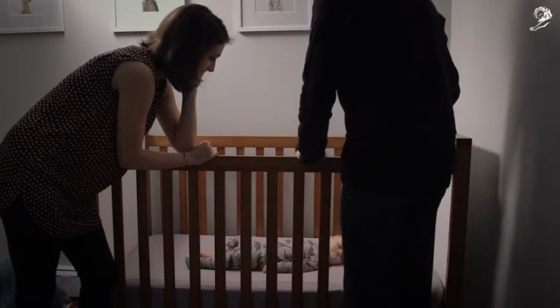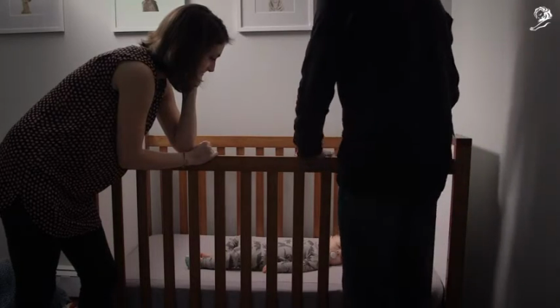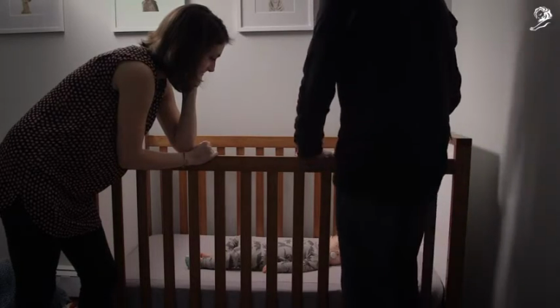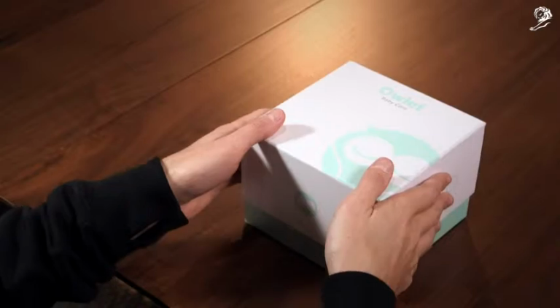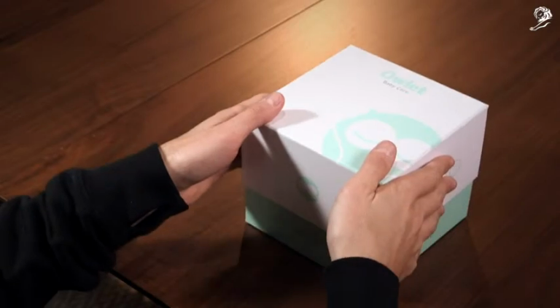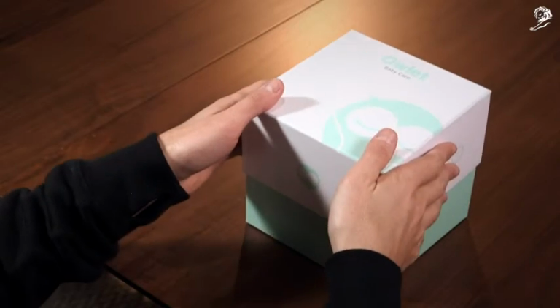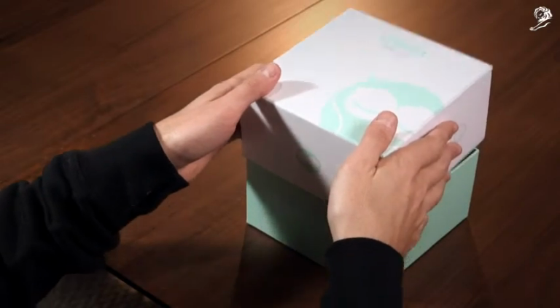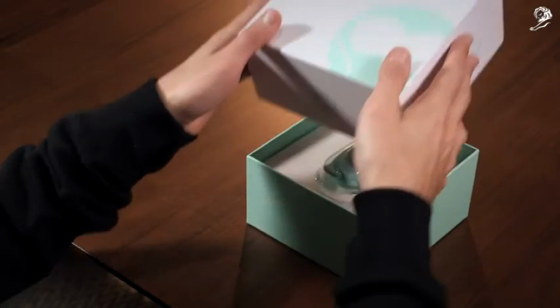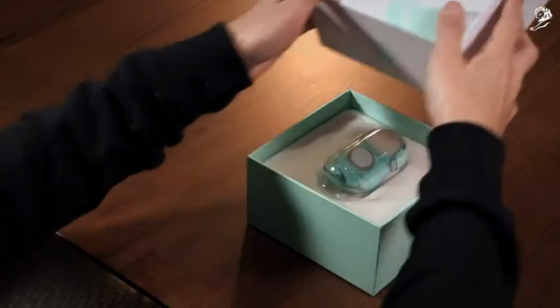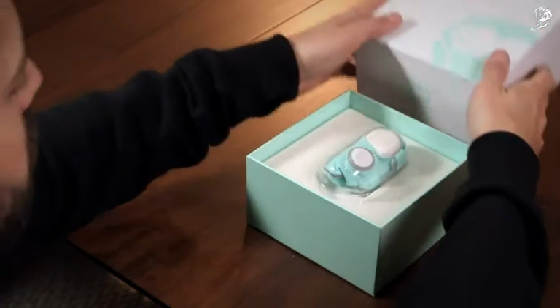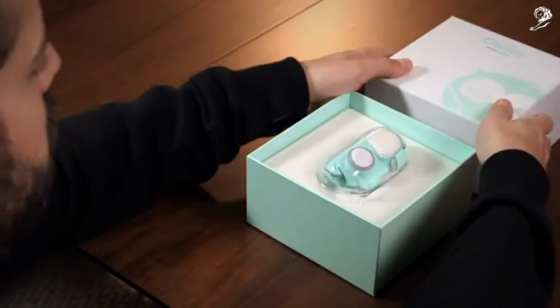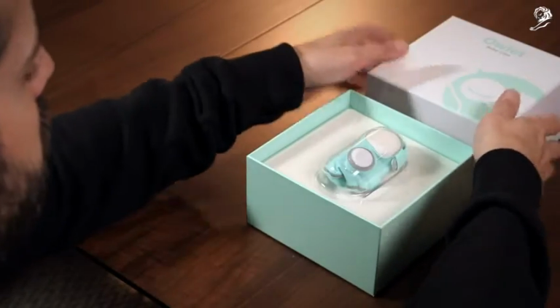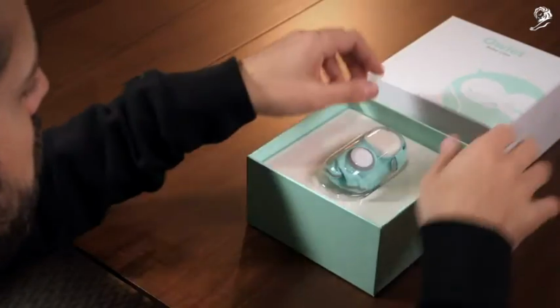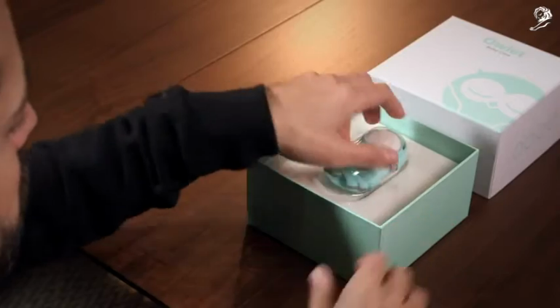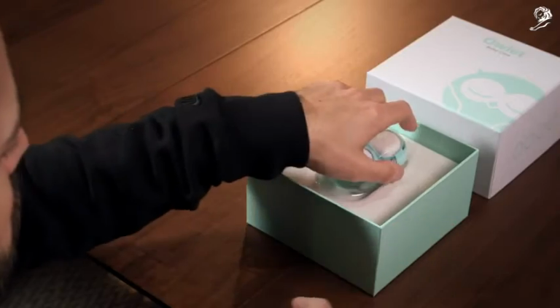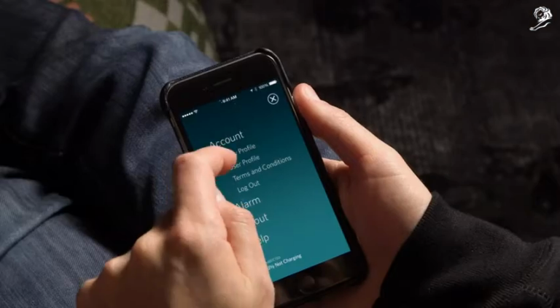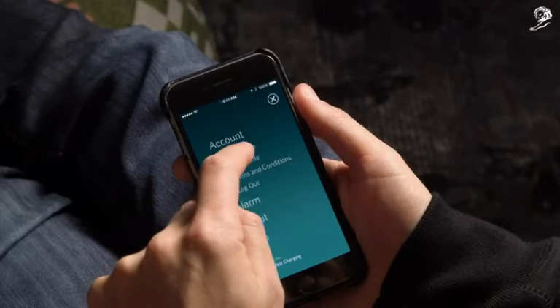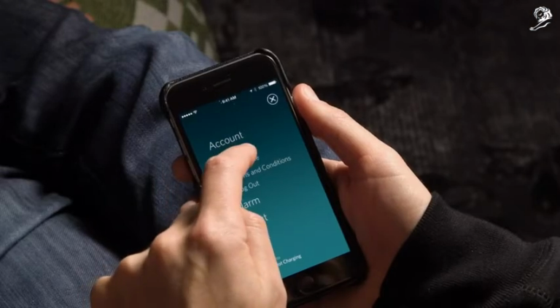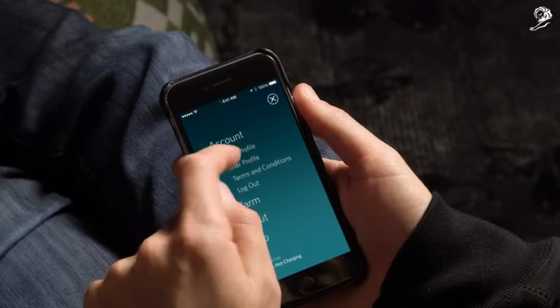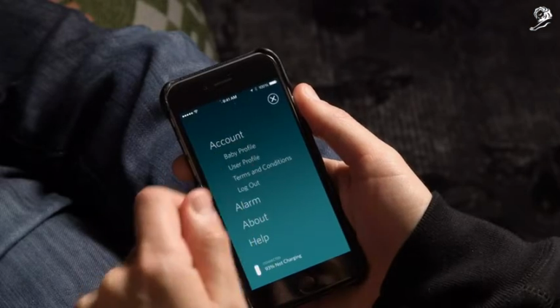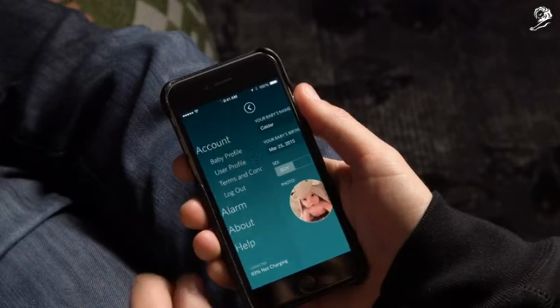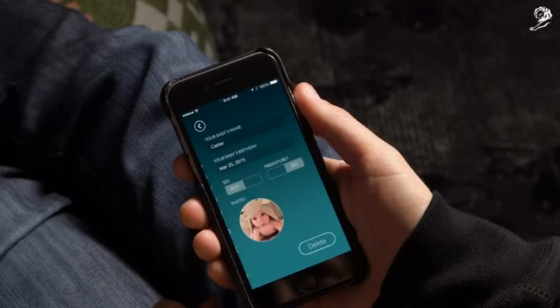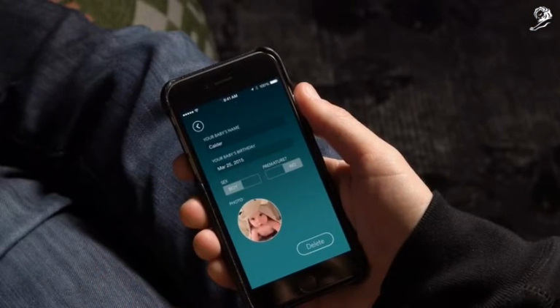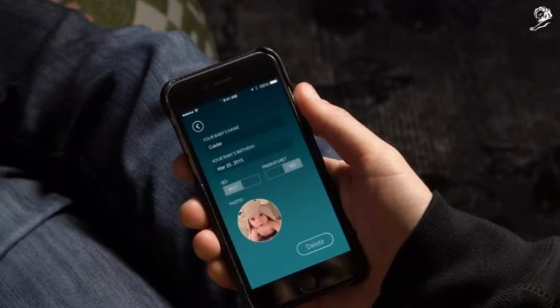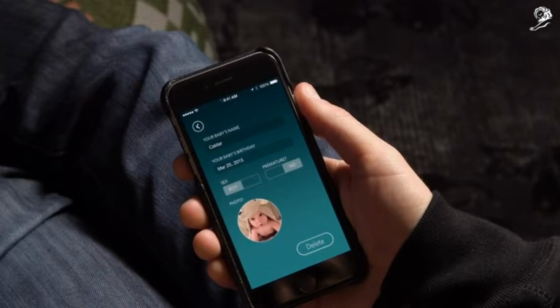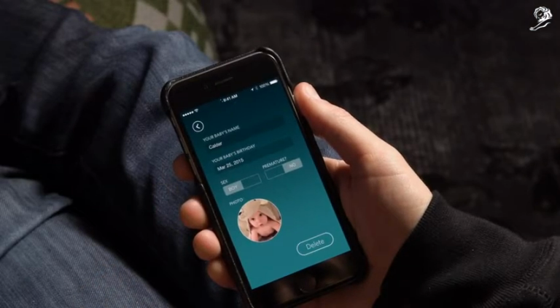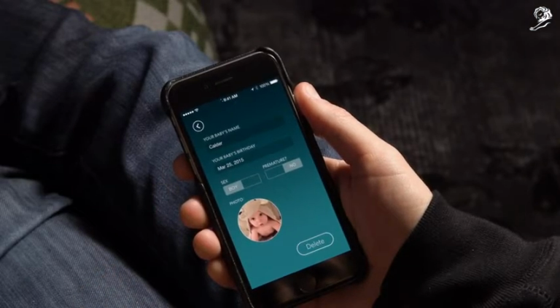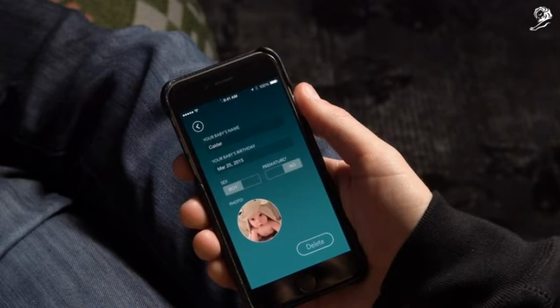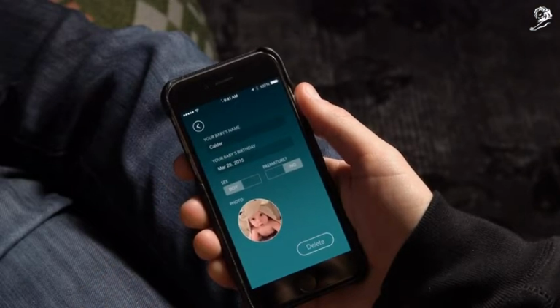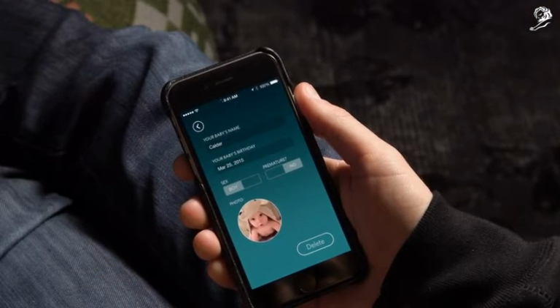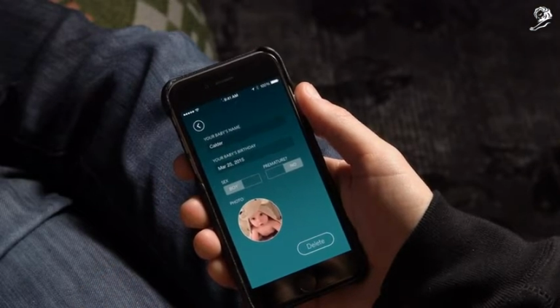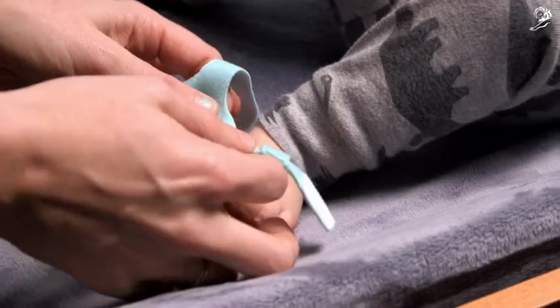That's why we created the Owlet Smart Sock. Start by telling us a little basic information about your baby in his profile.